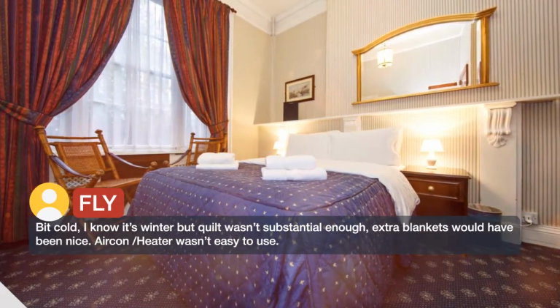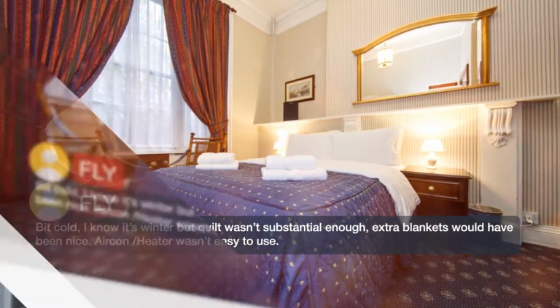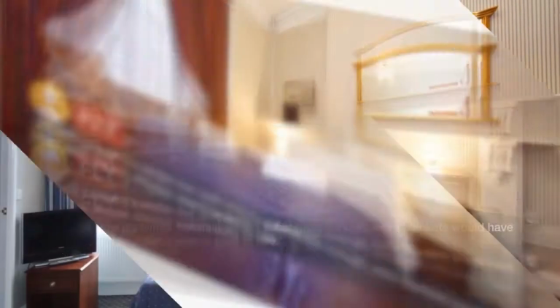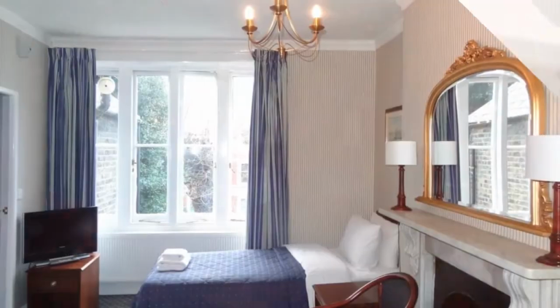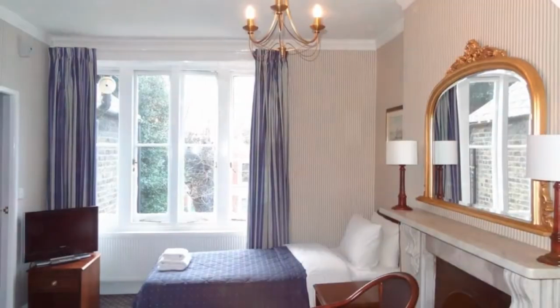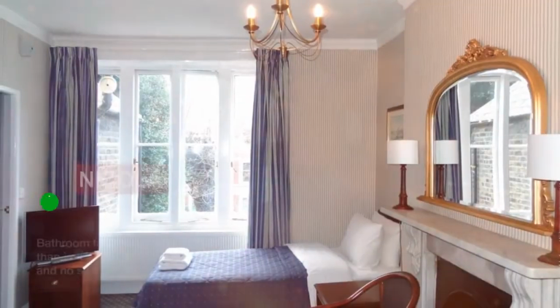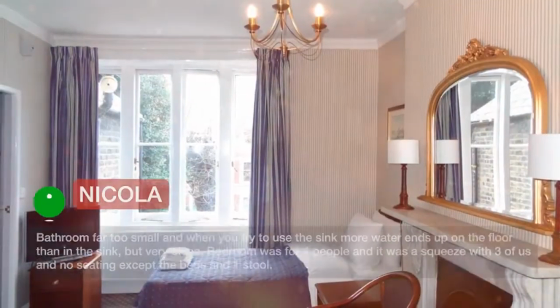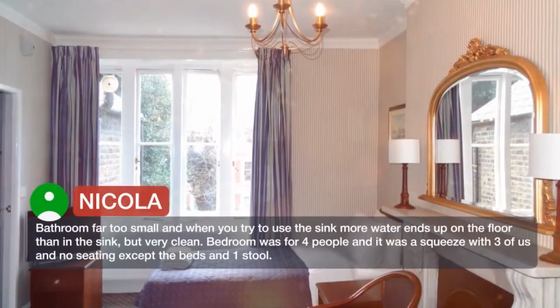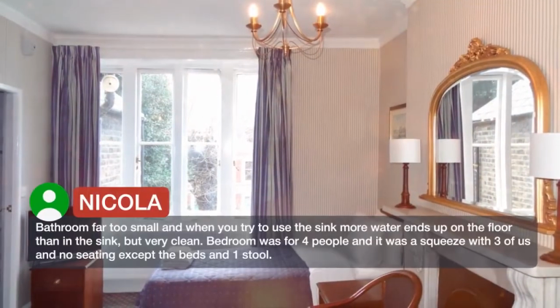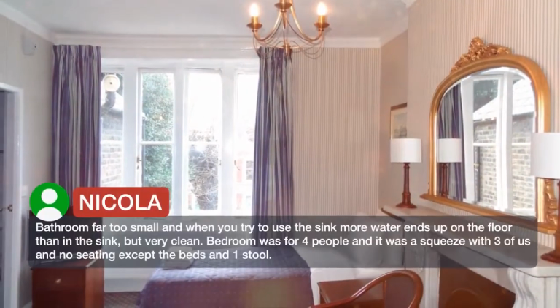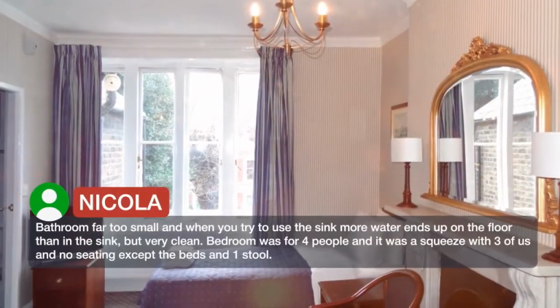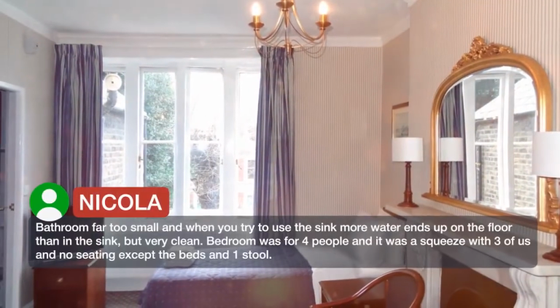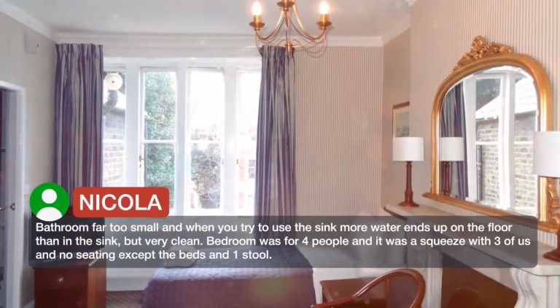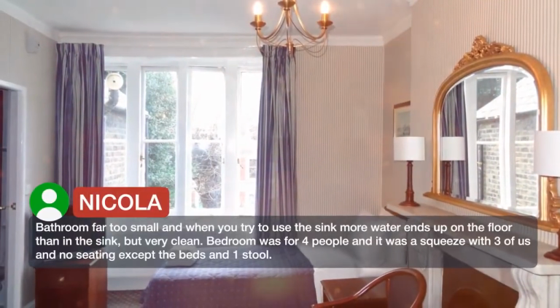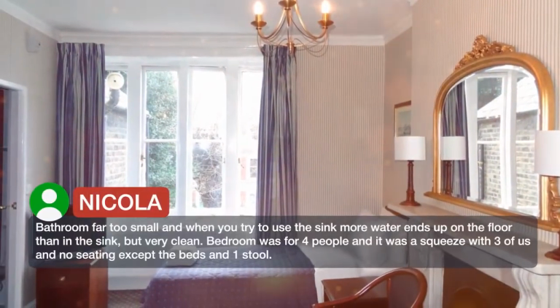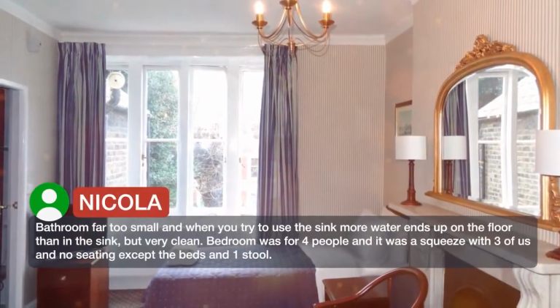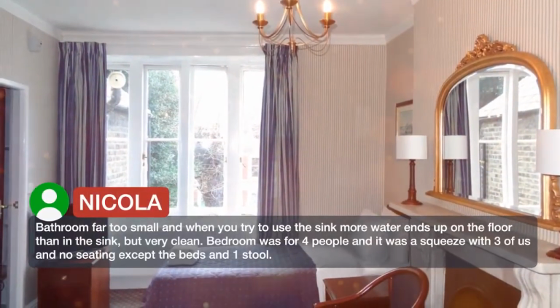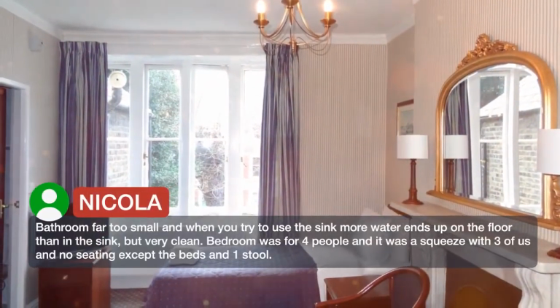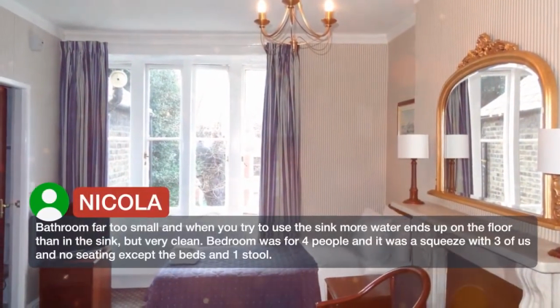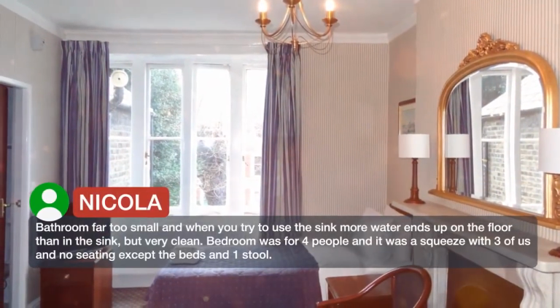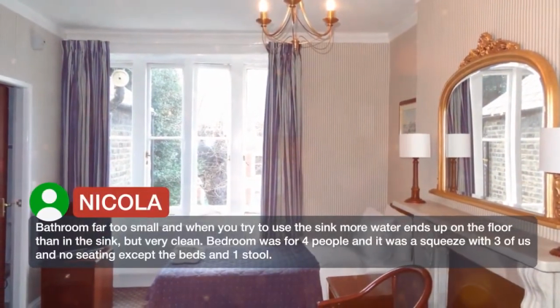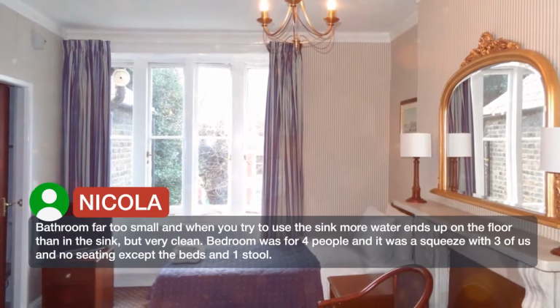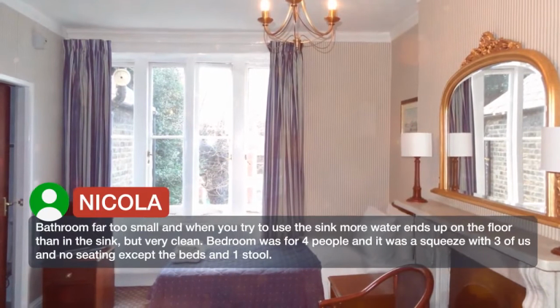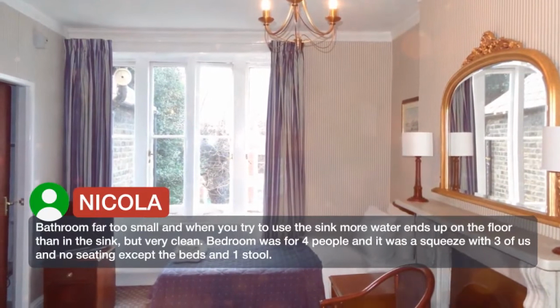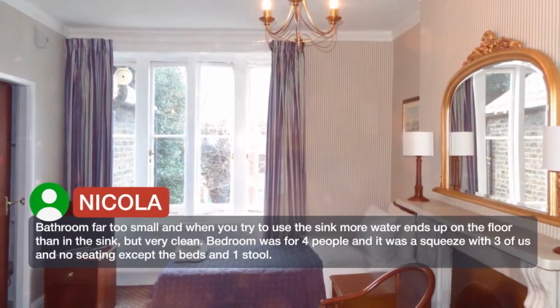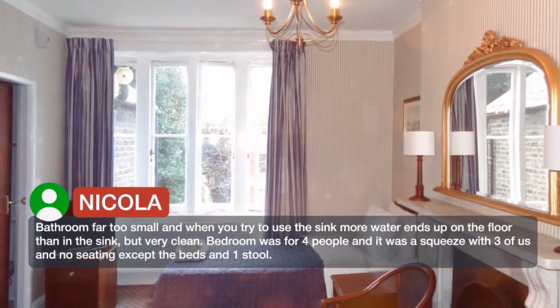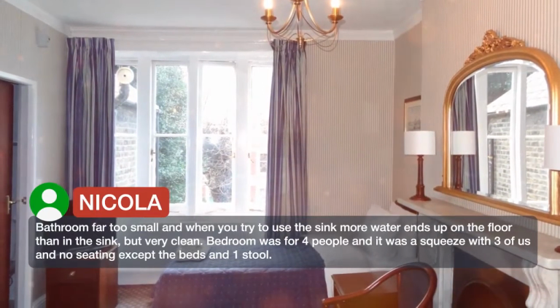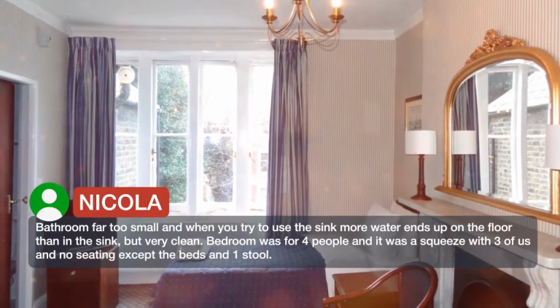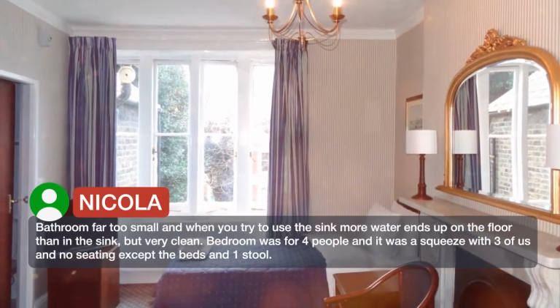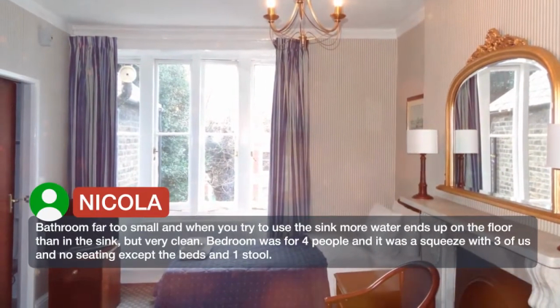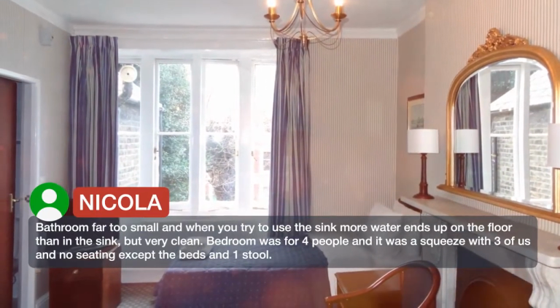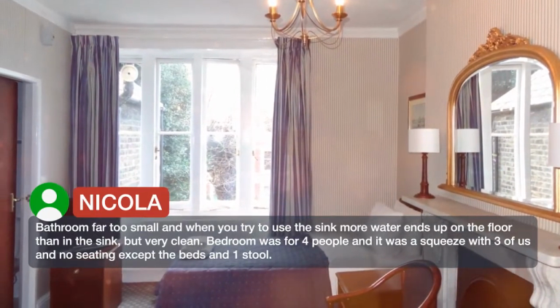Bathroom was far too small, and when you try to use the sink, more water ends up on the floor than in the sink — but very clean.